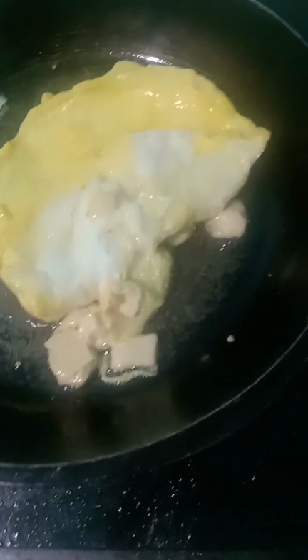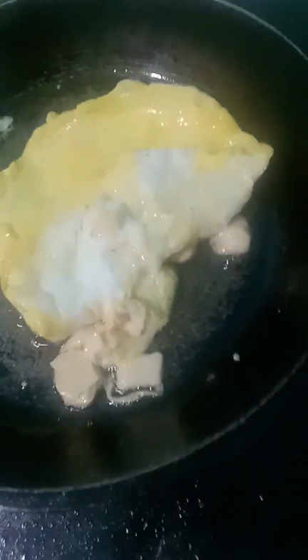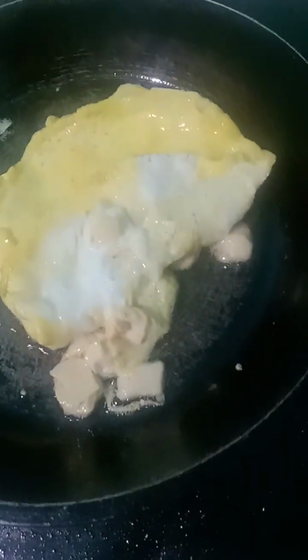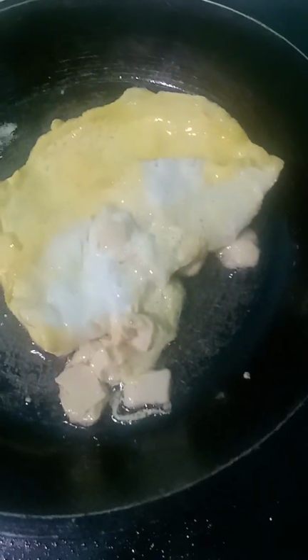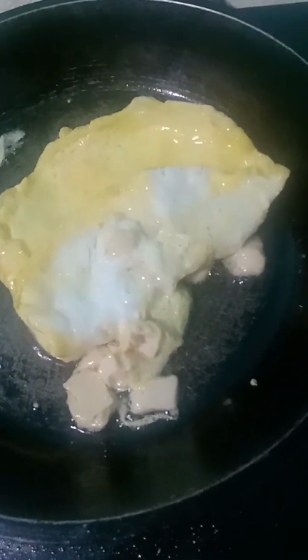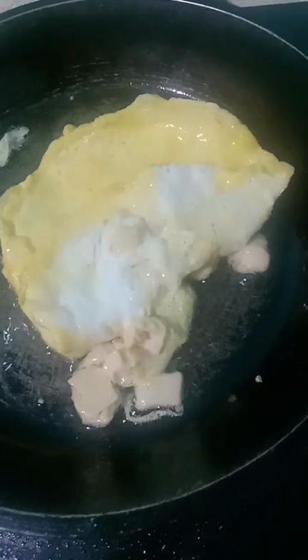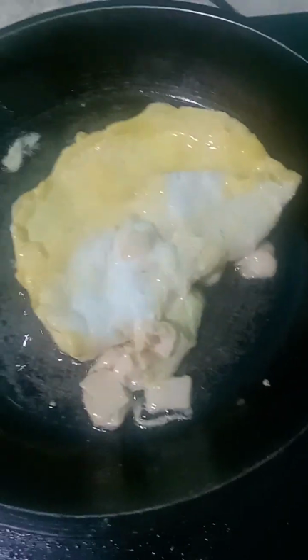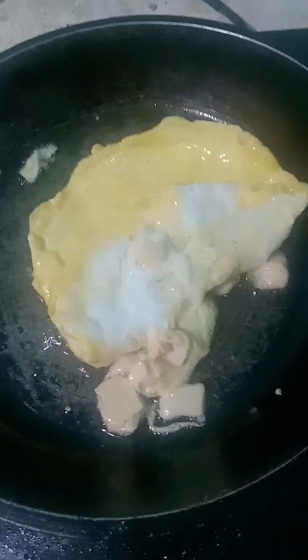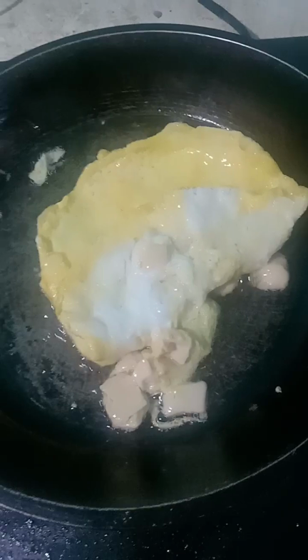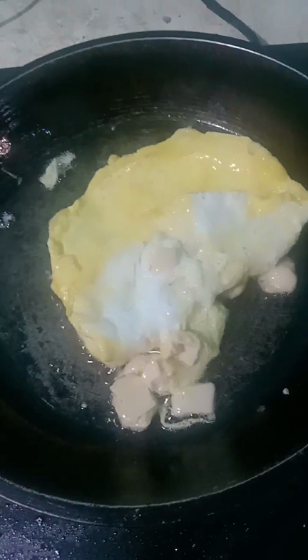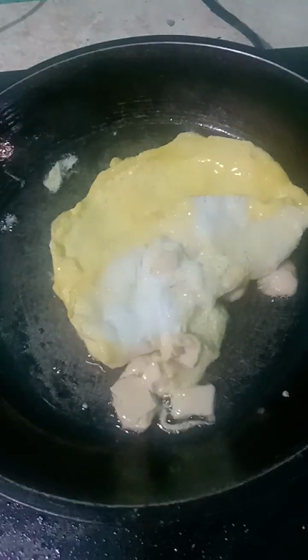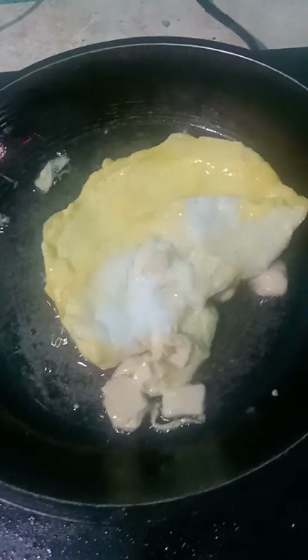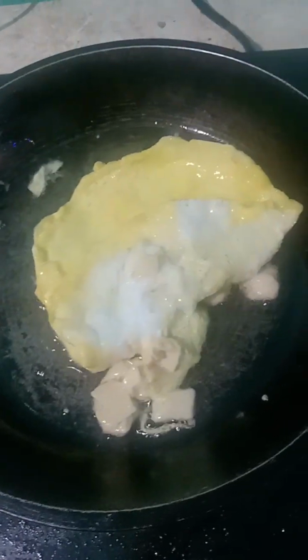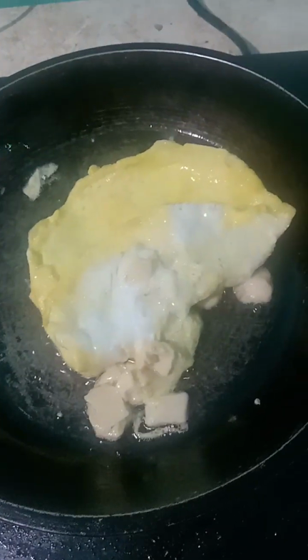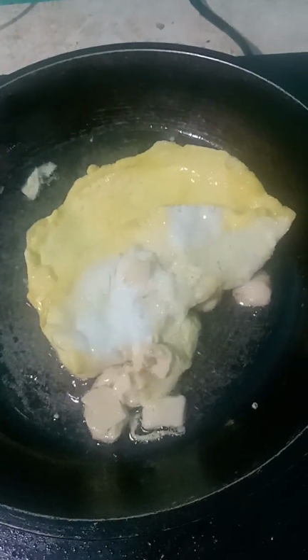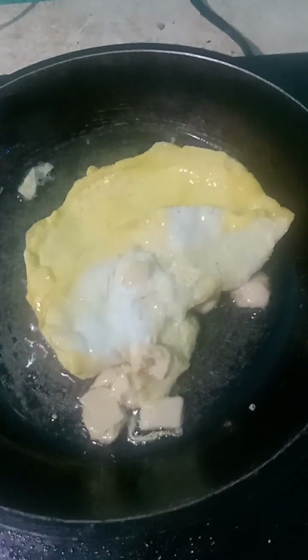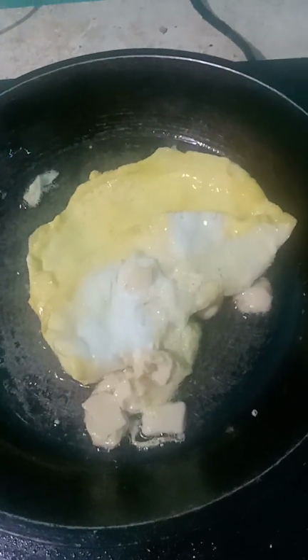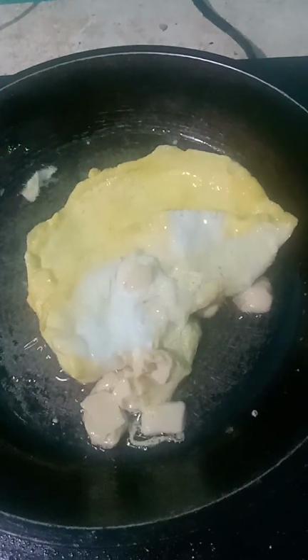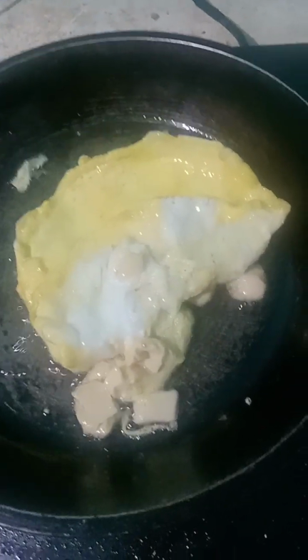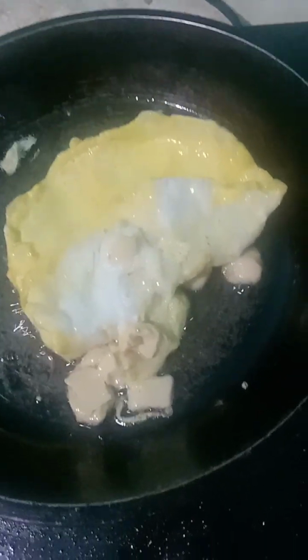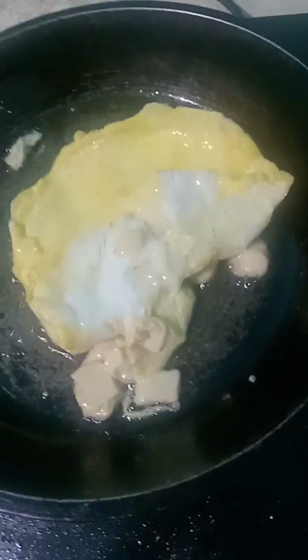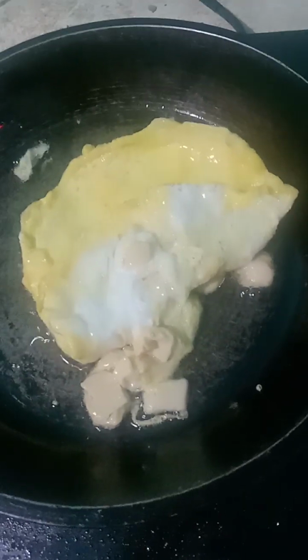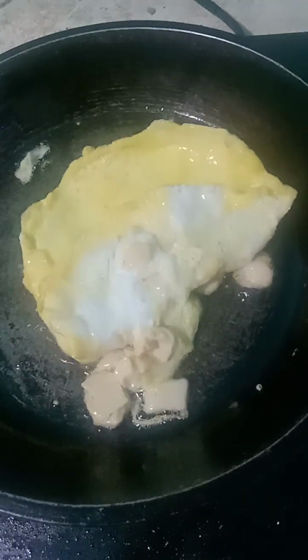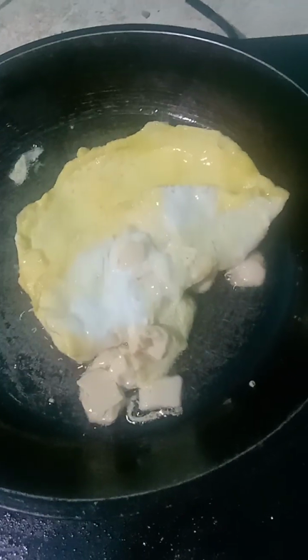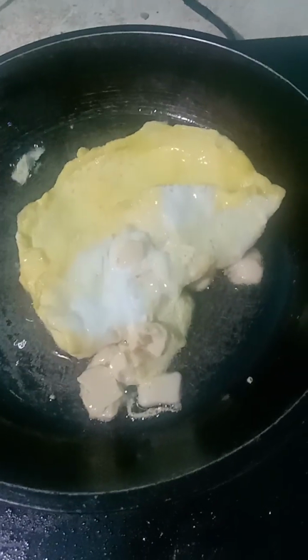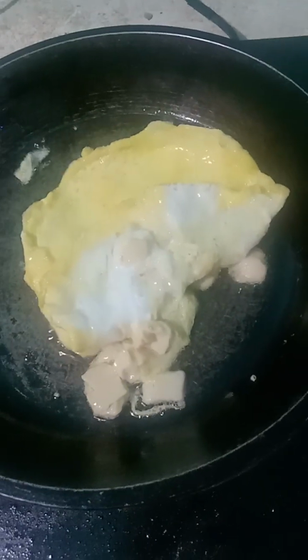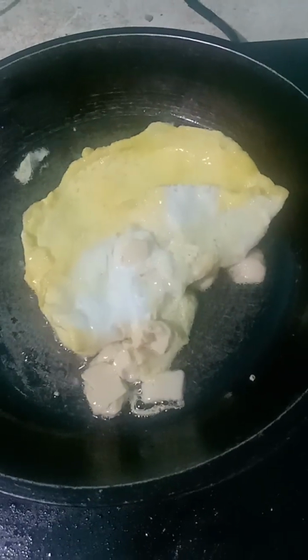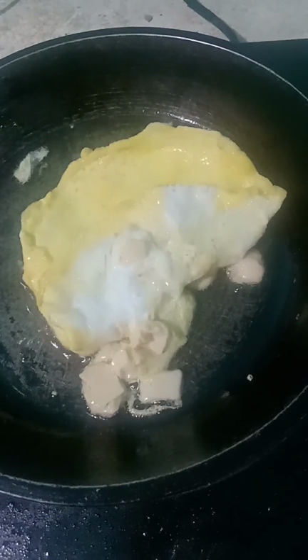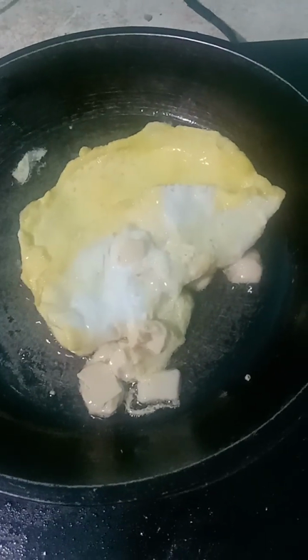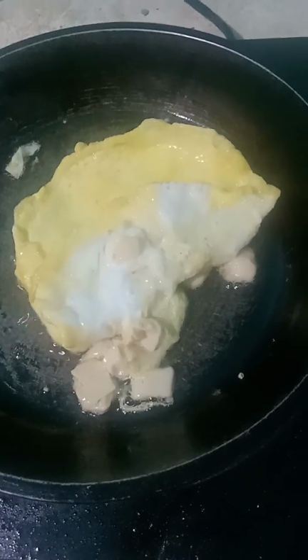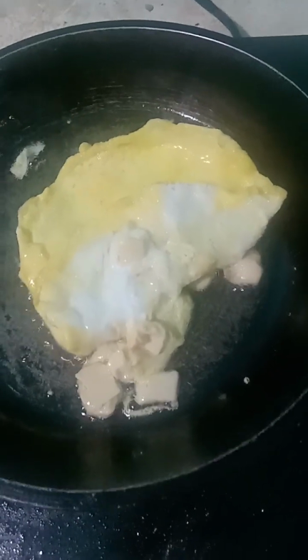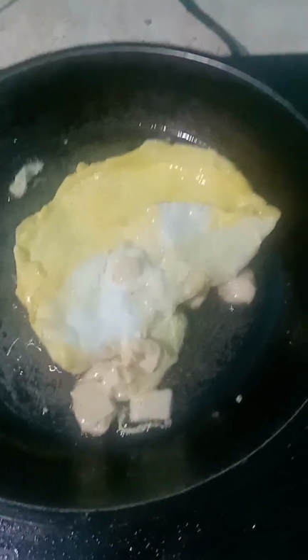It's up to you if you like it golden brown.